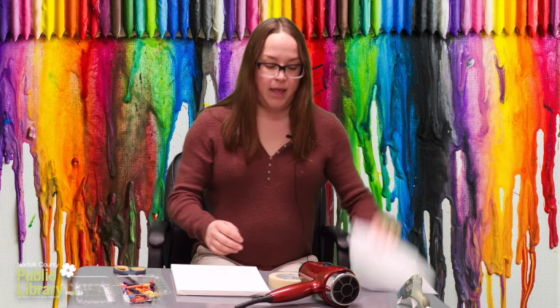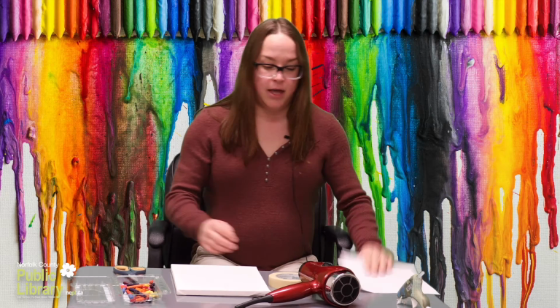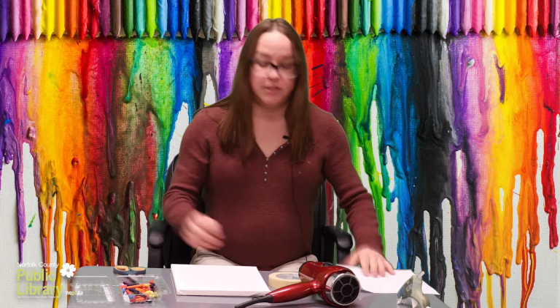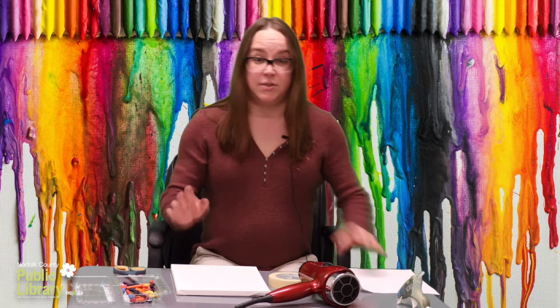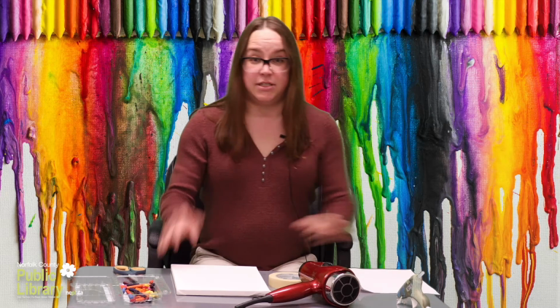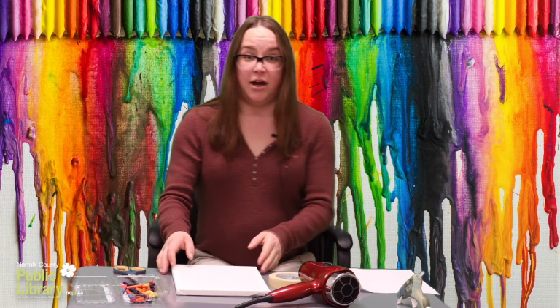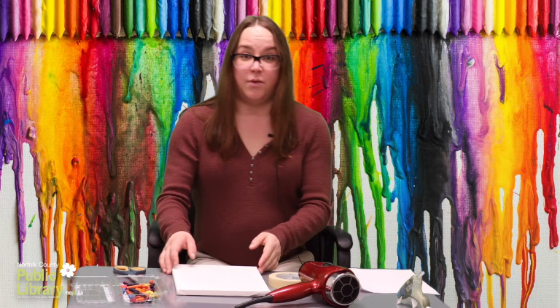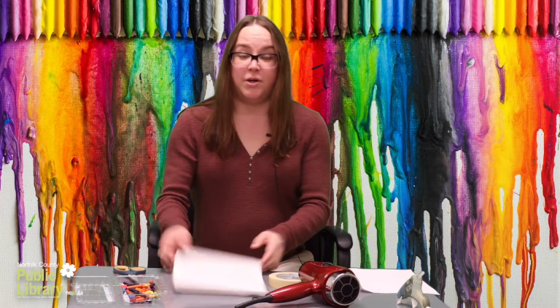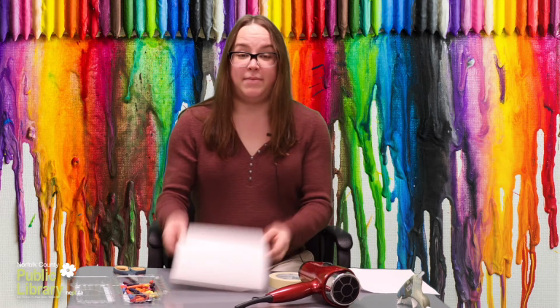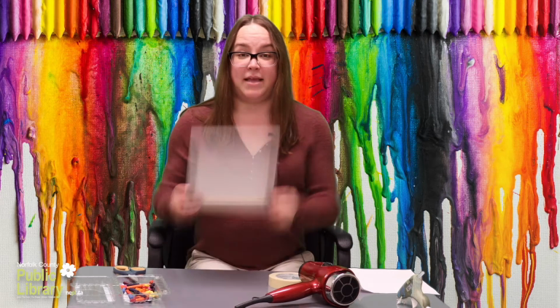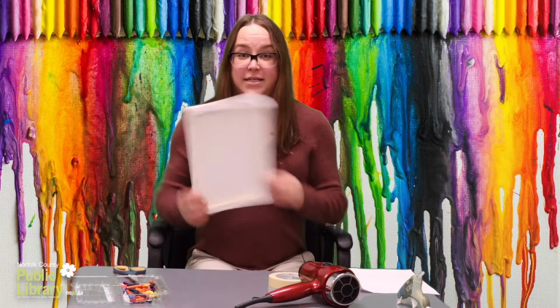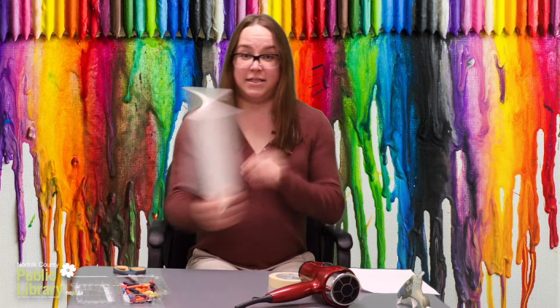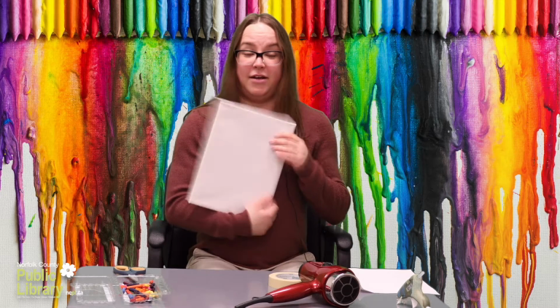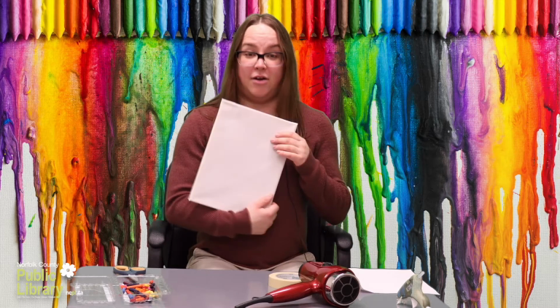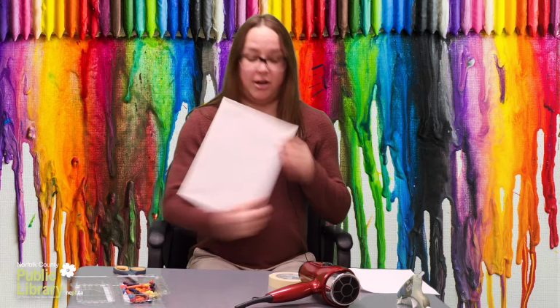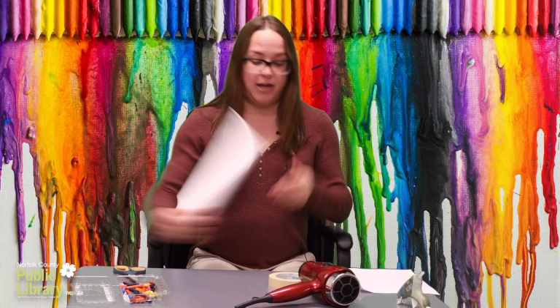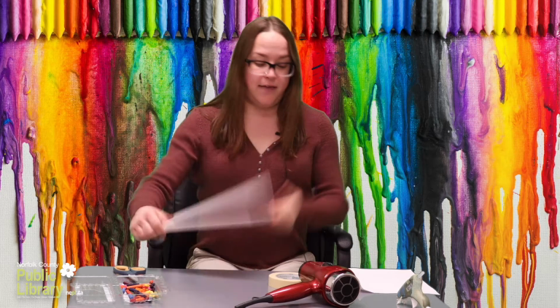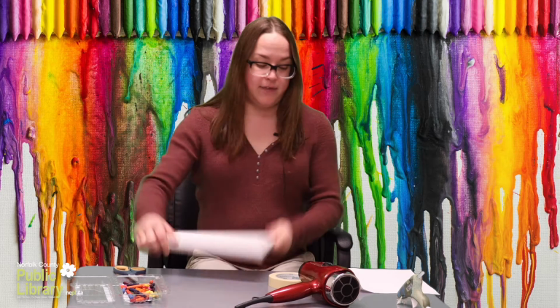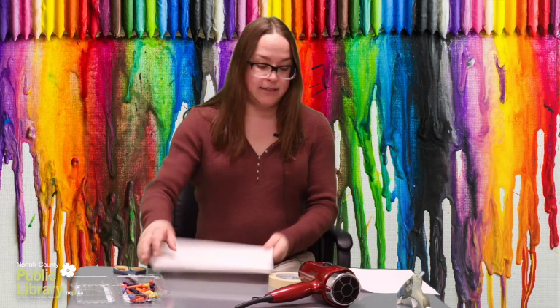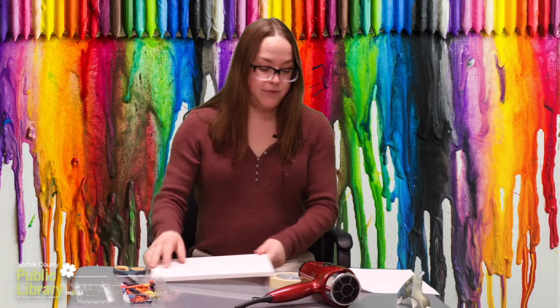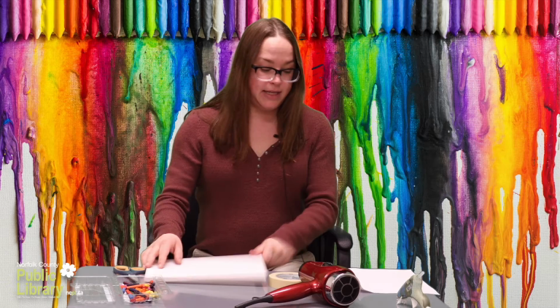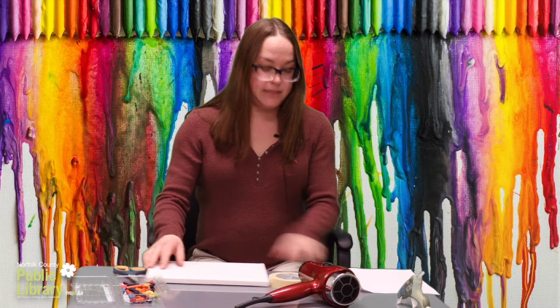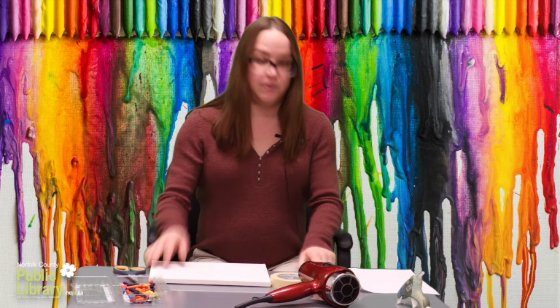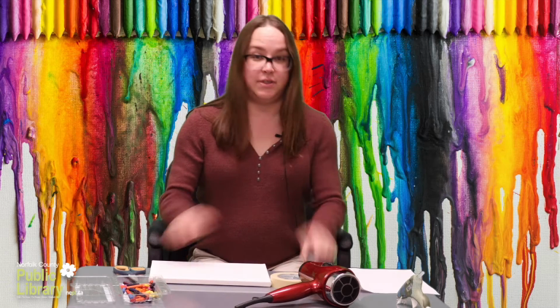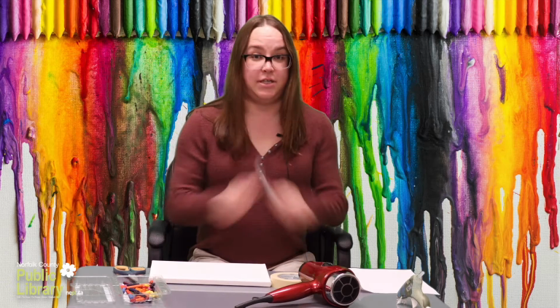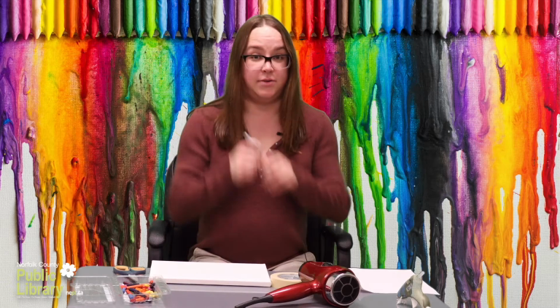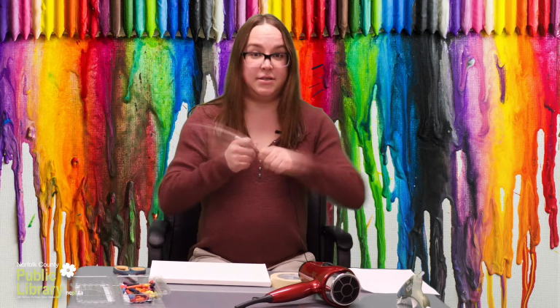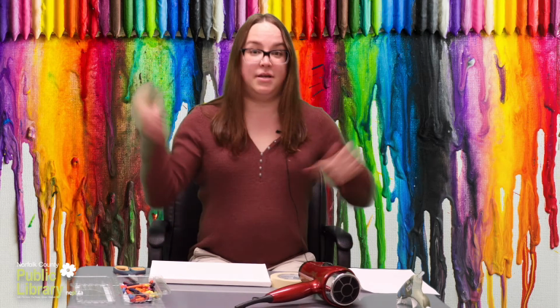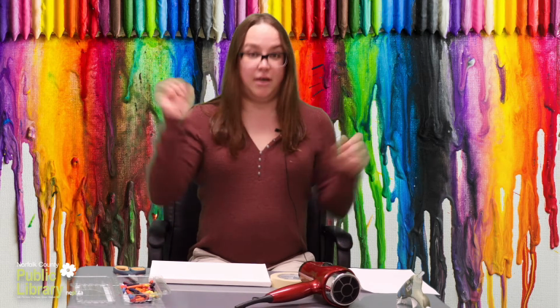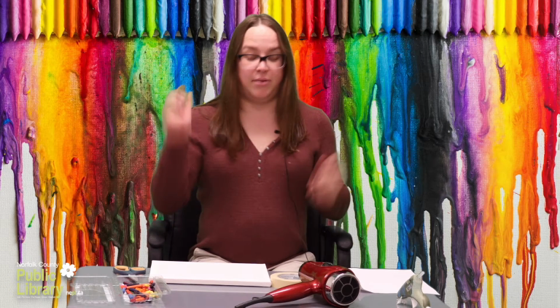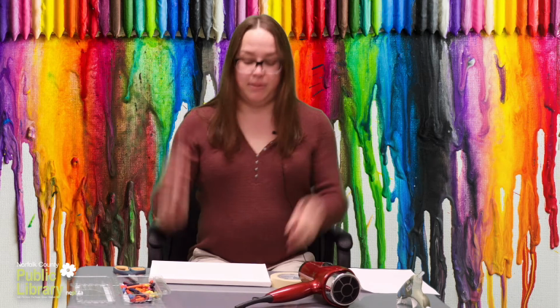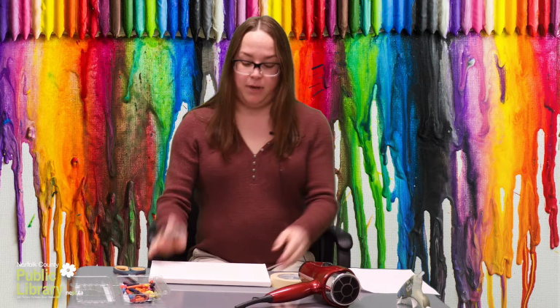So to start we're going to make the design on our canvas. For this we're going to use a permanent marker.